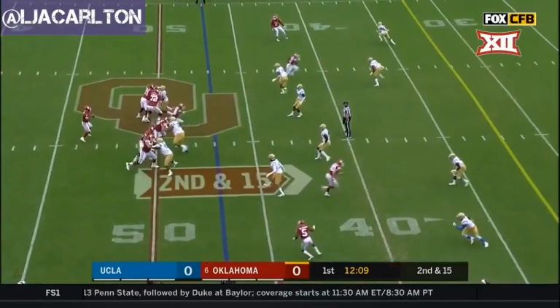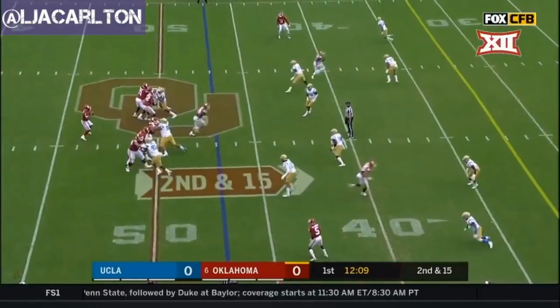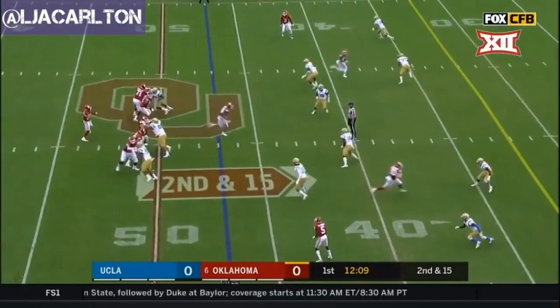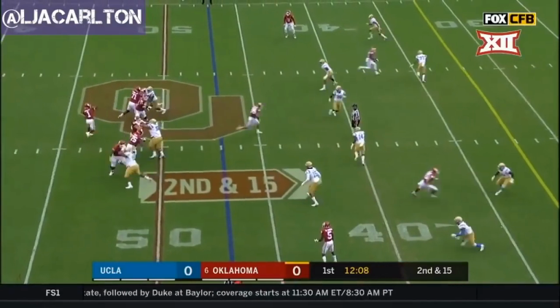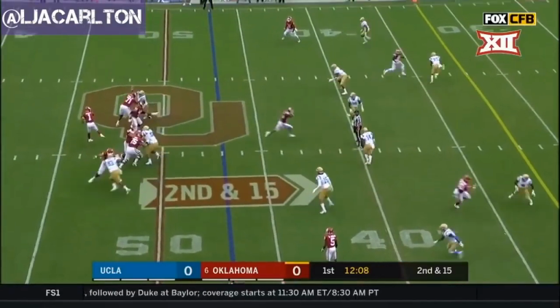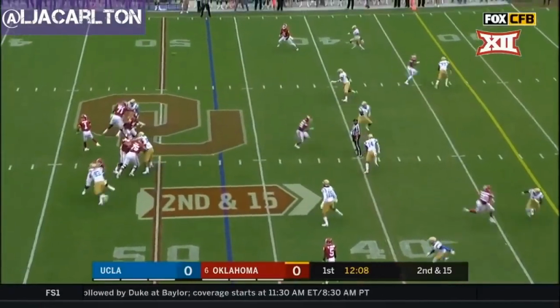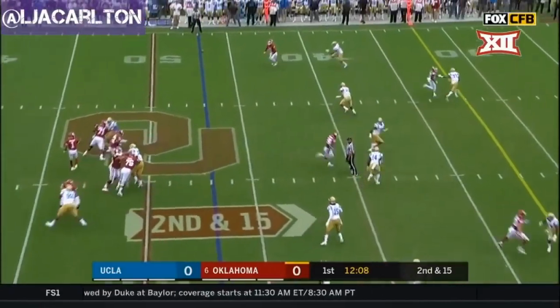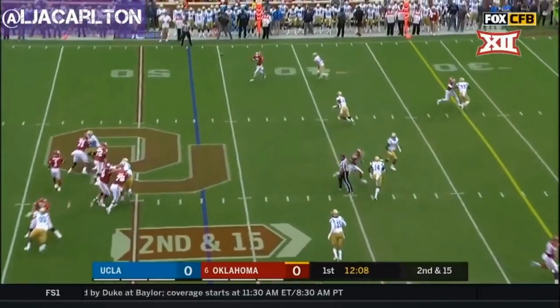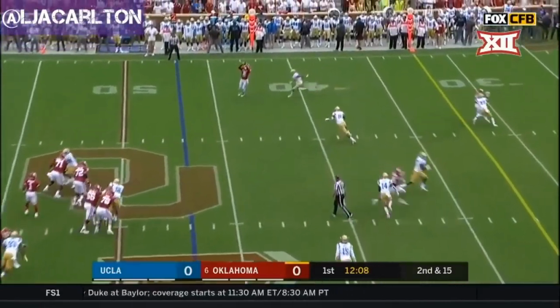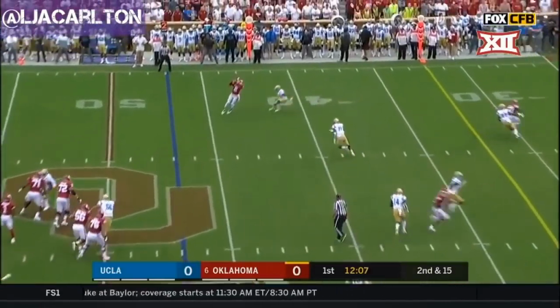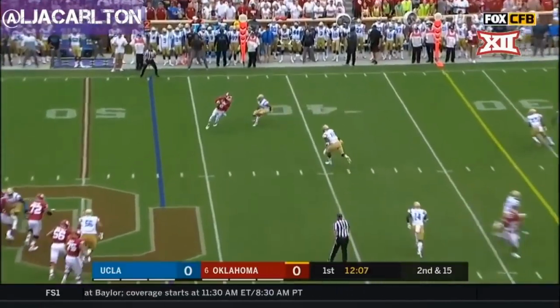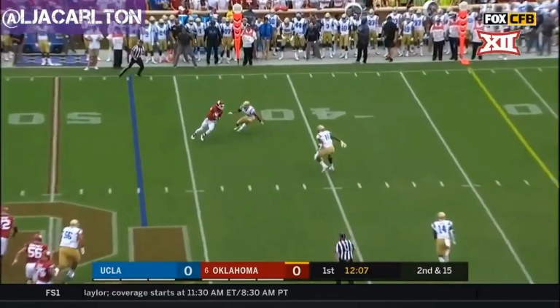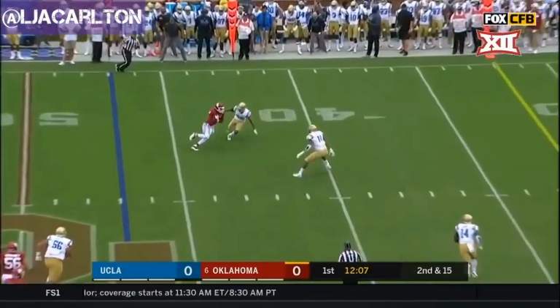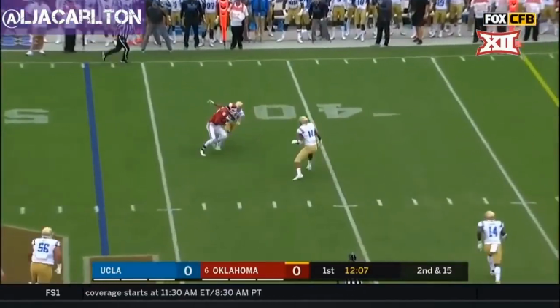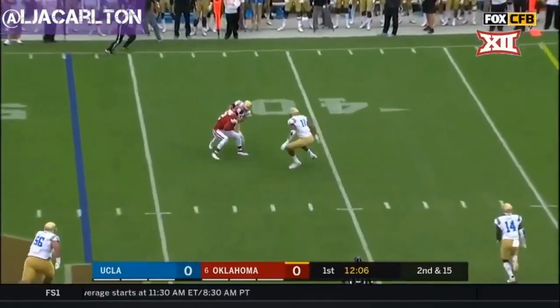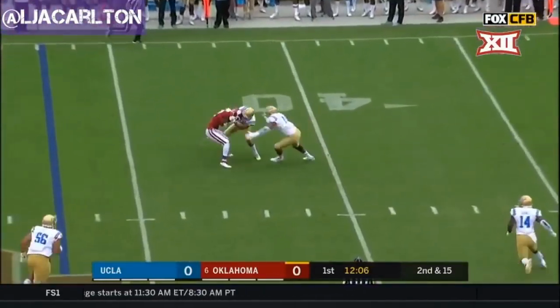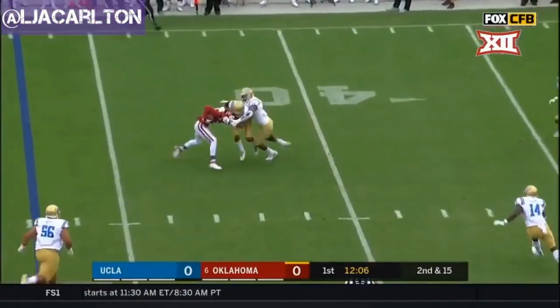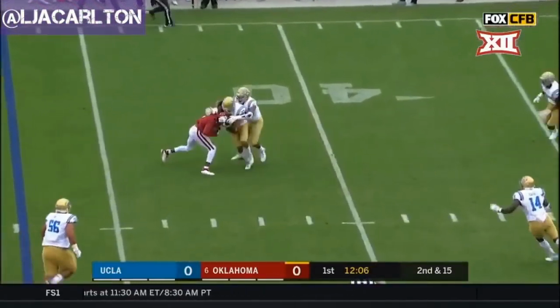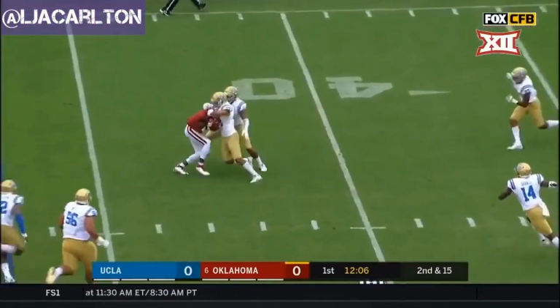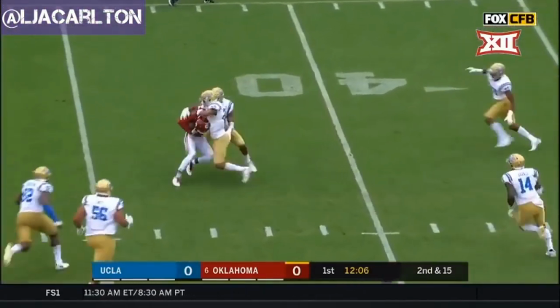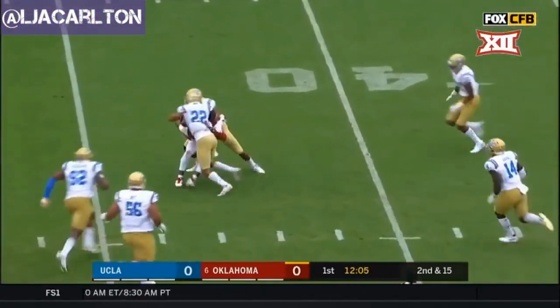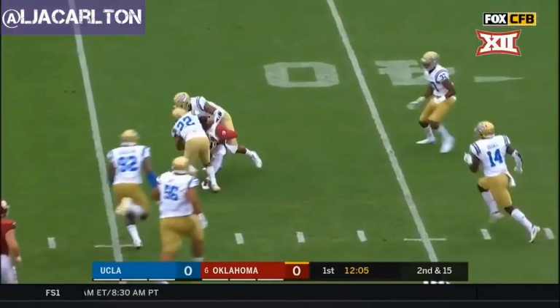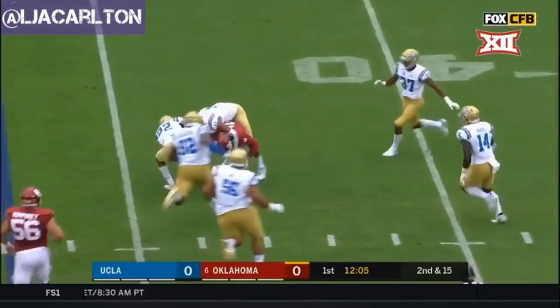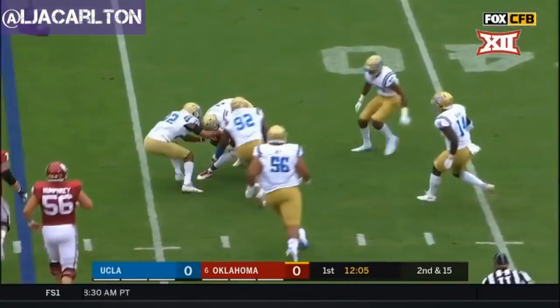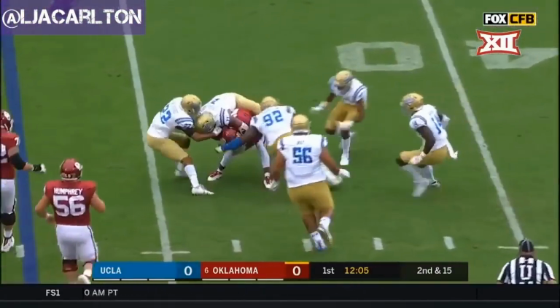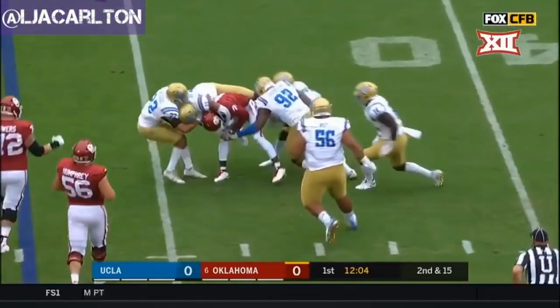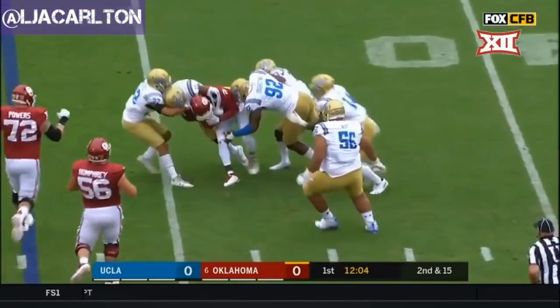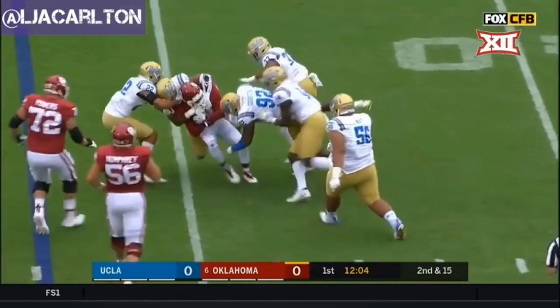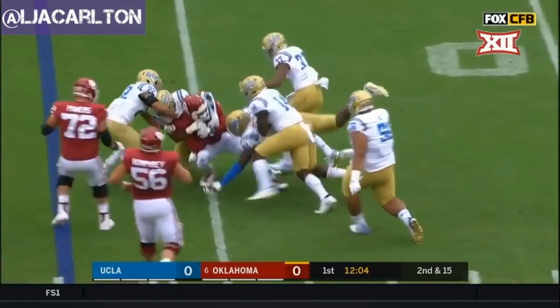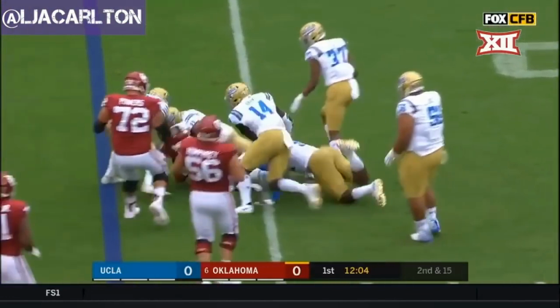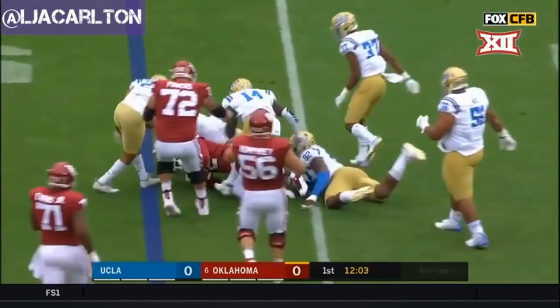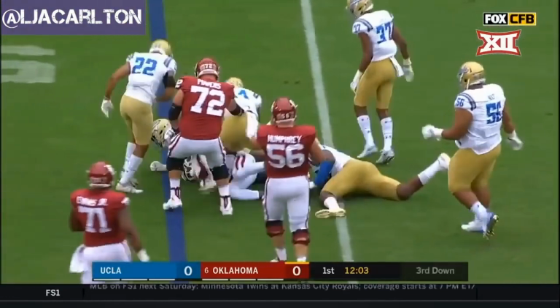Murray to throw it again. Far side caught — CeeDee Lamb tries to turn it up, and he'll be wrestled down.